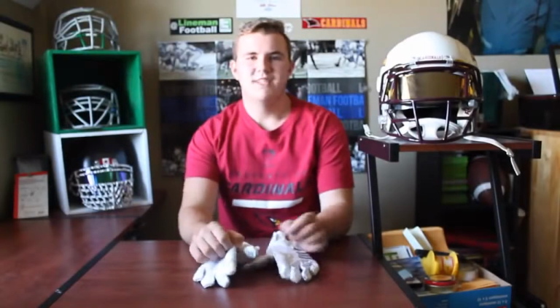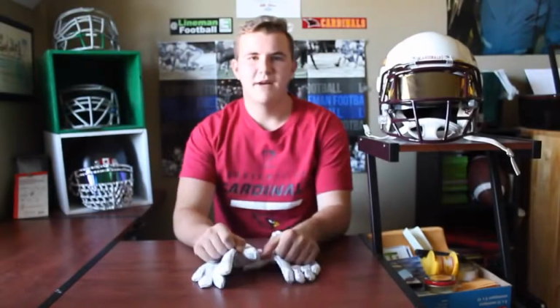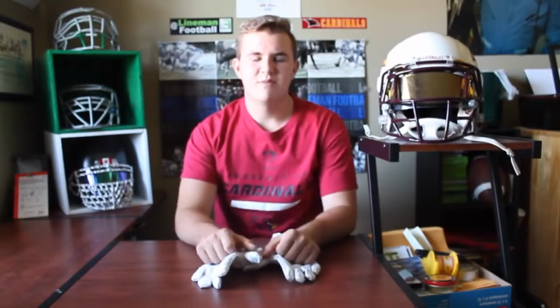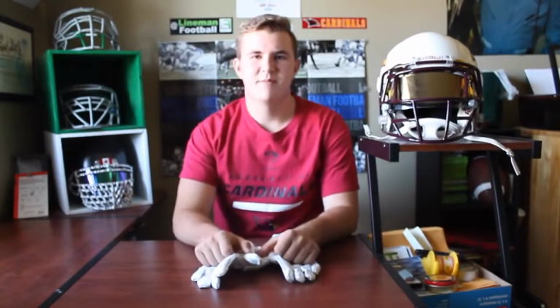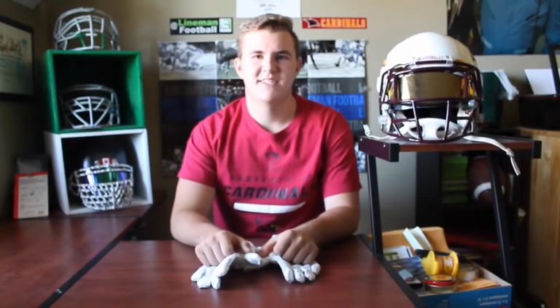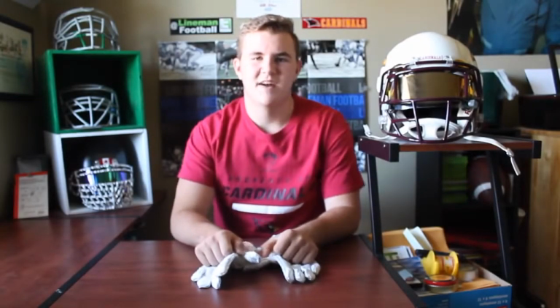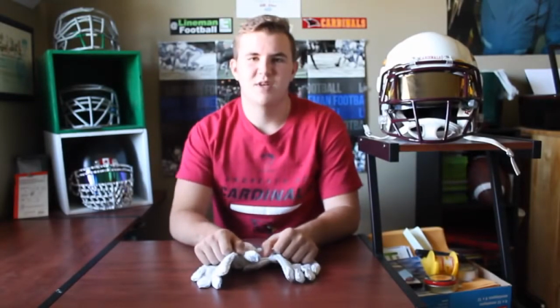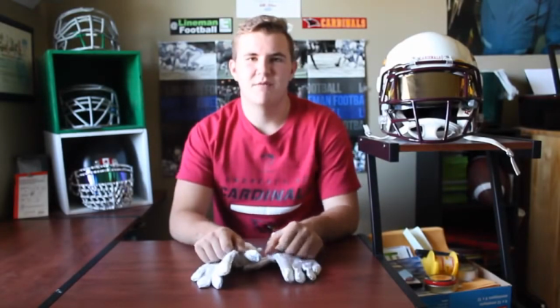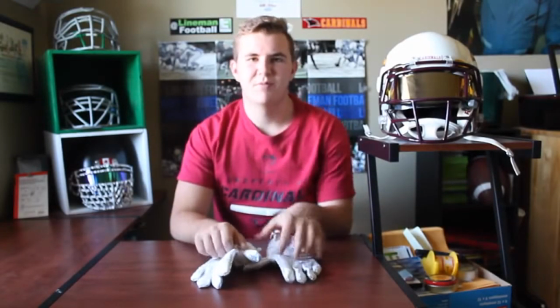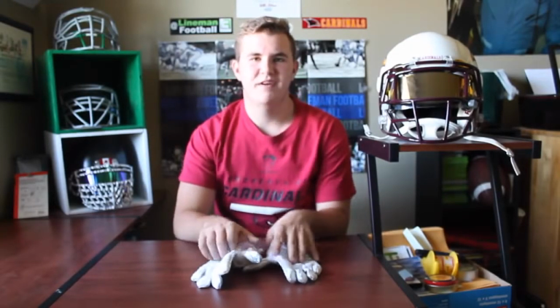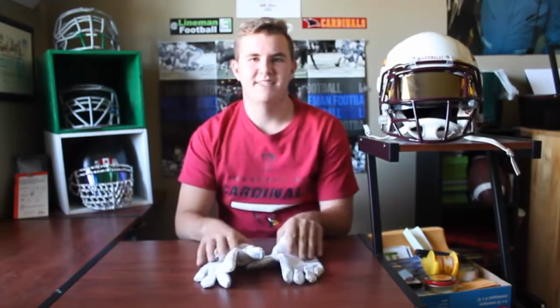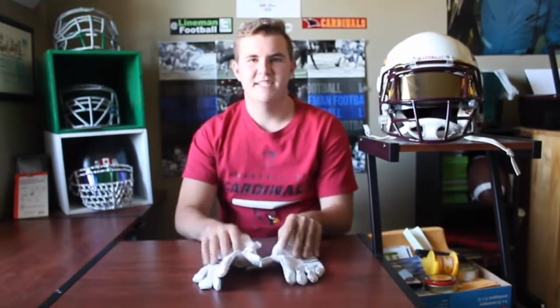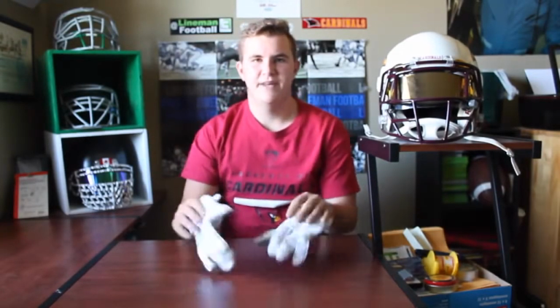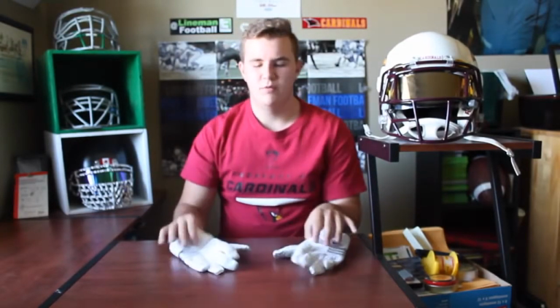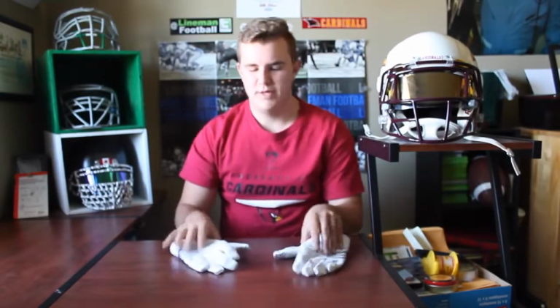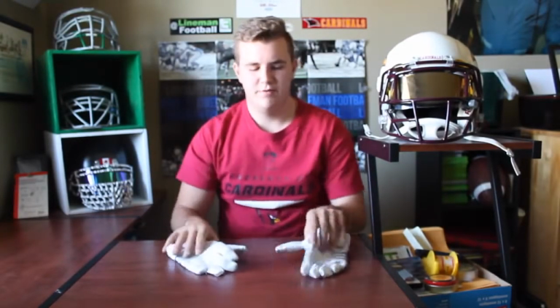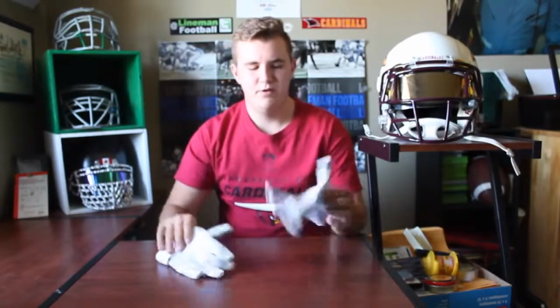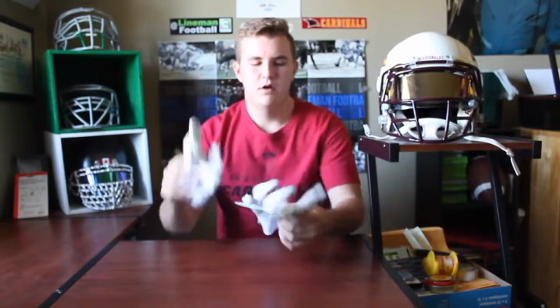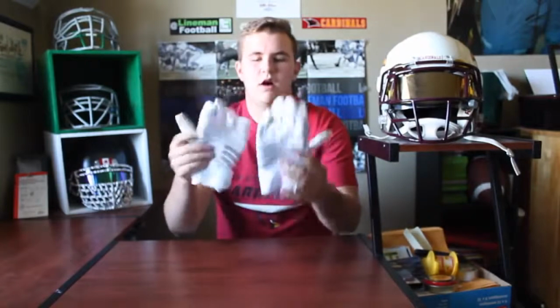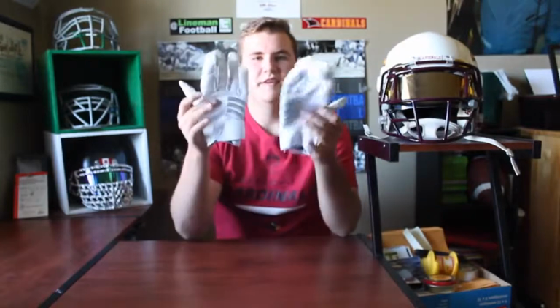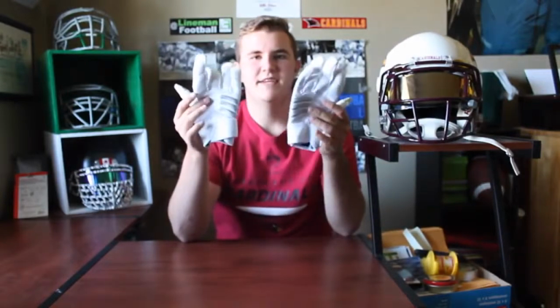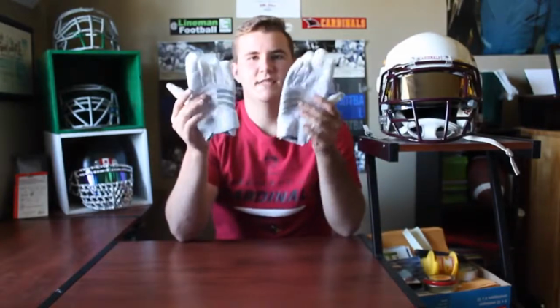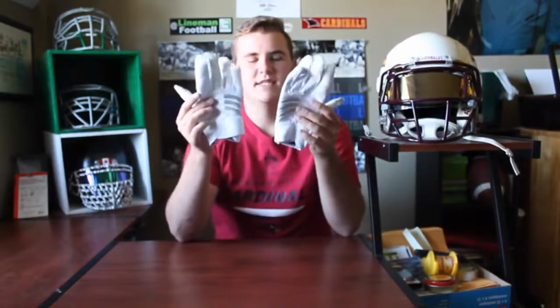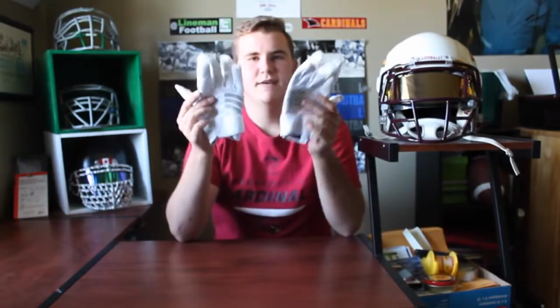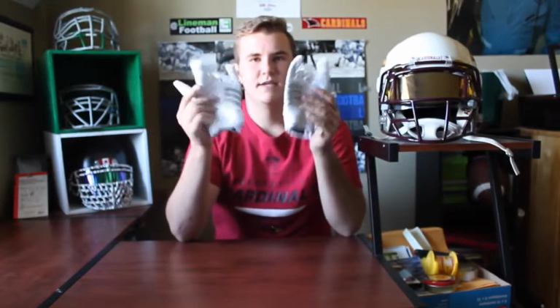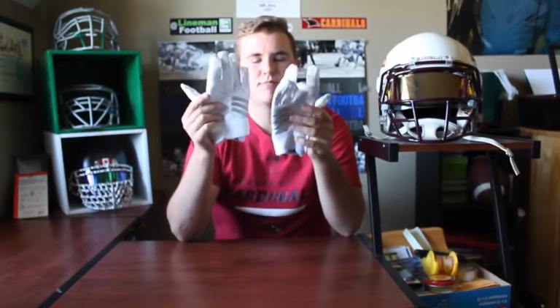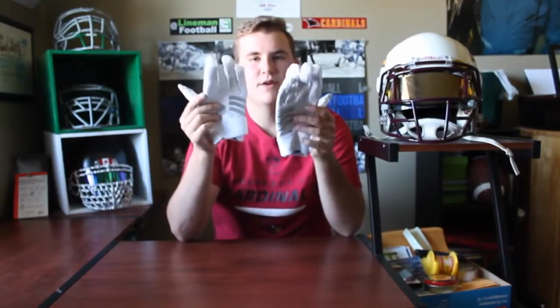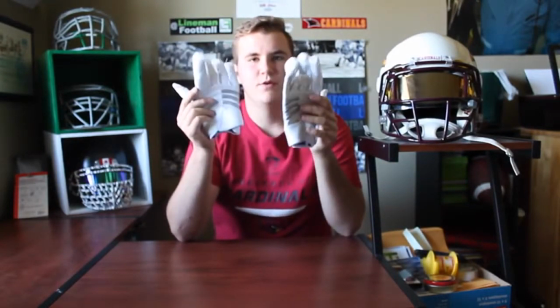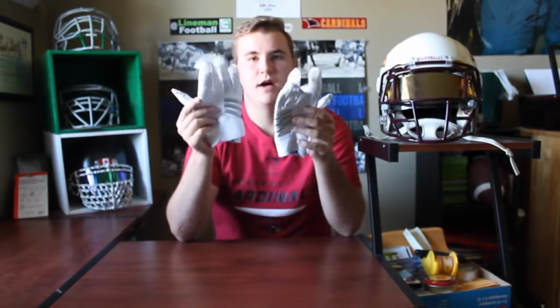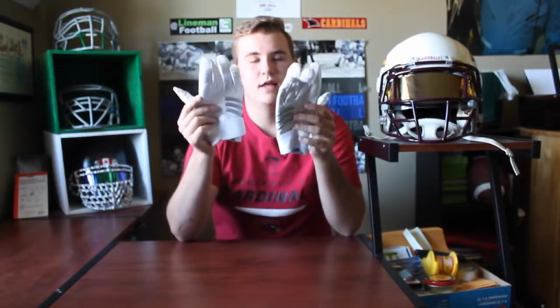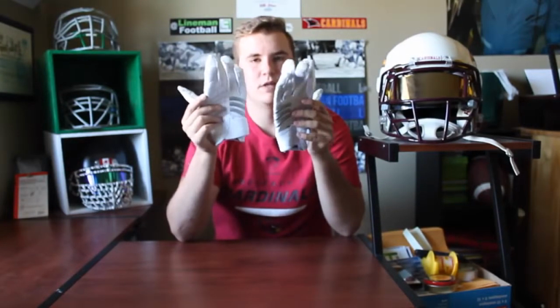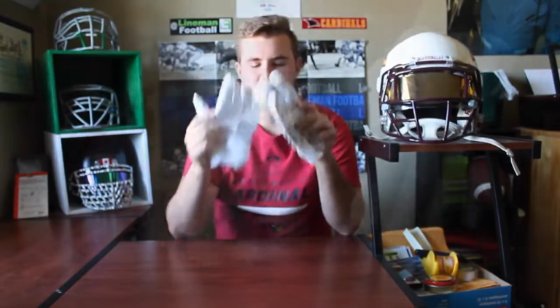What's up guys? Welcome back to another episode of Lyman Football. Today's video will be the review on the Adidas NastyFast brand new Lyman gloves.